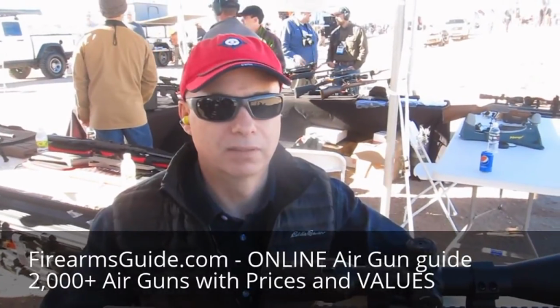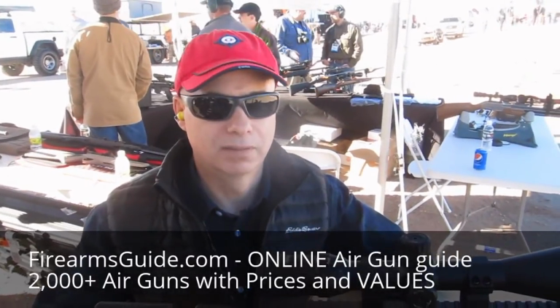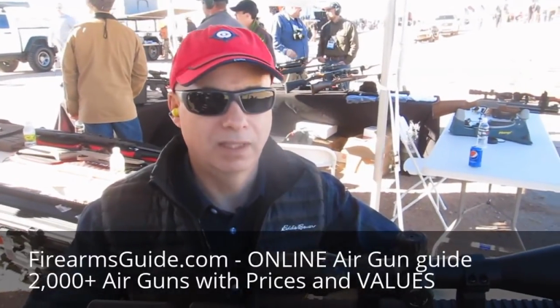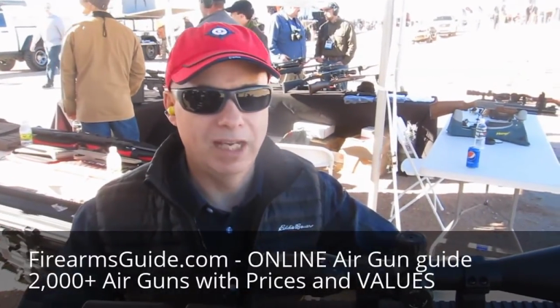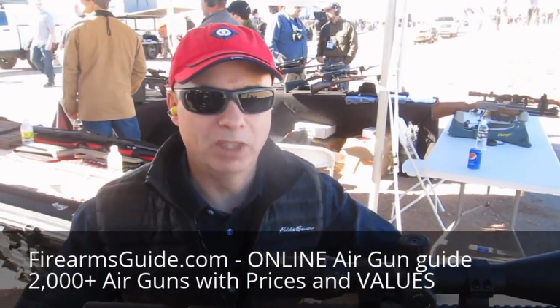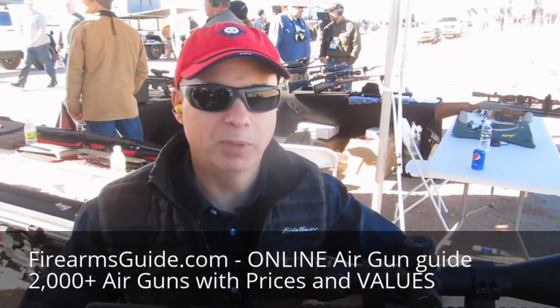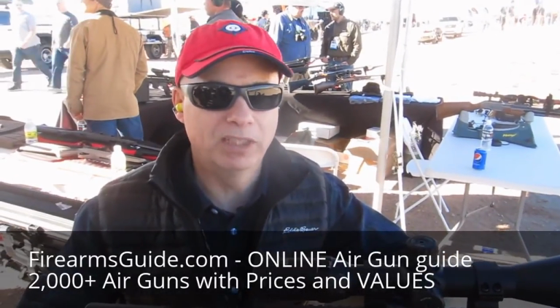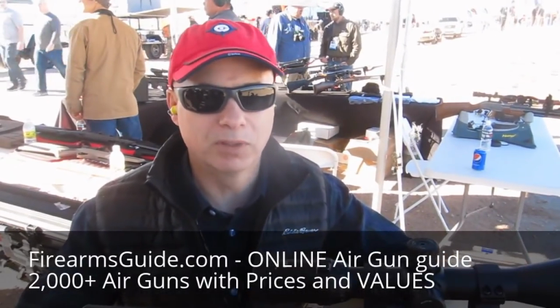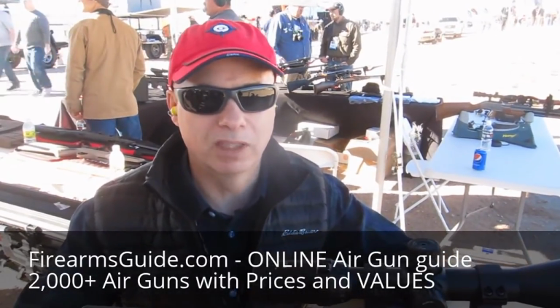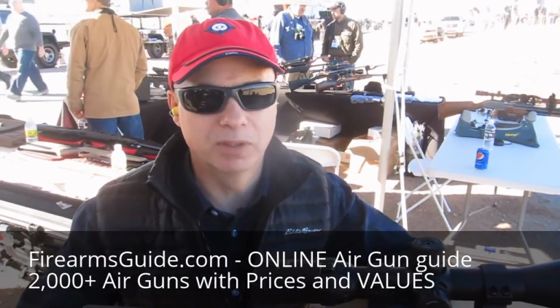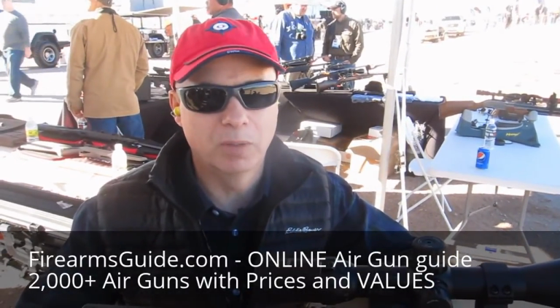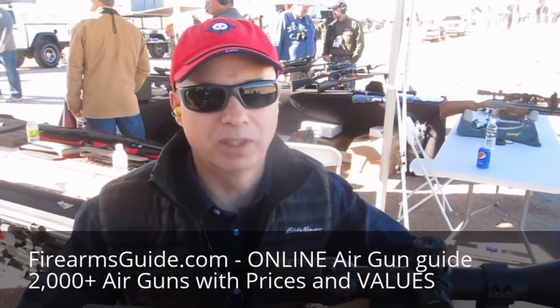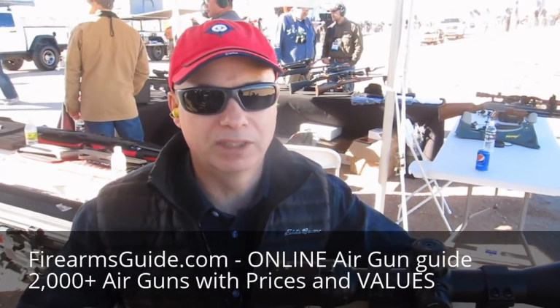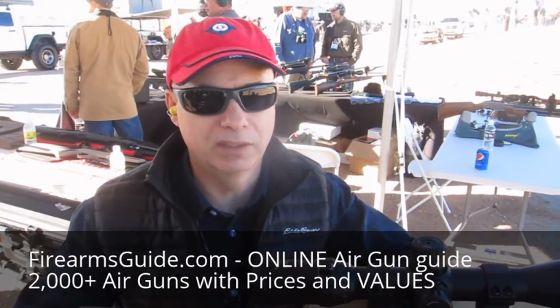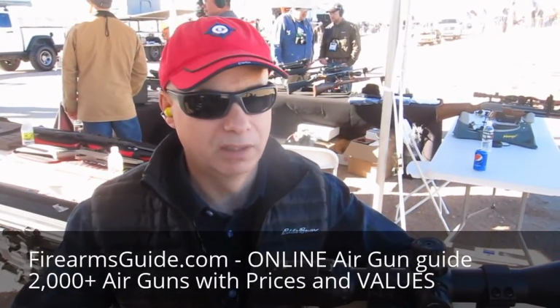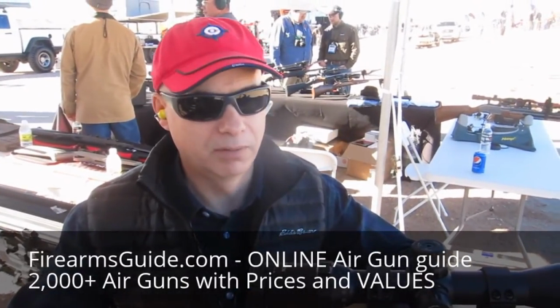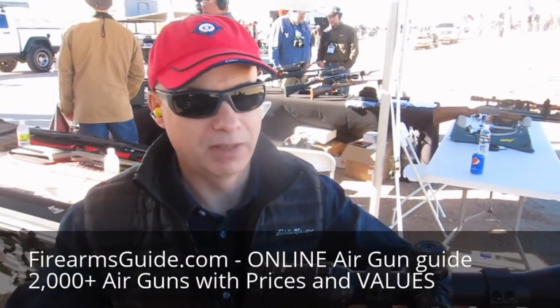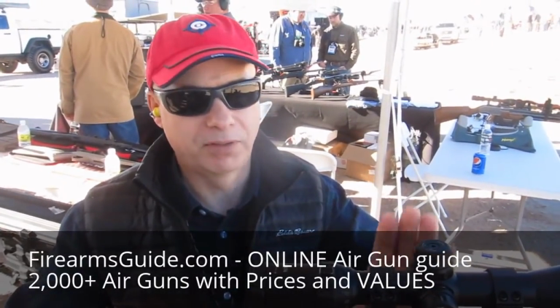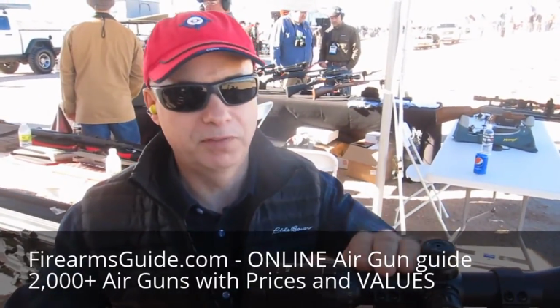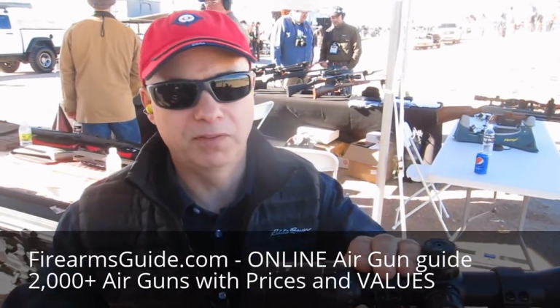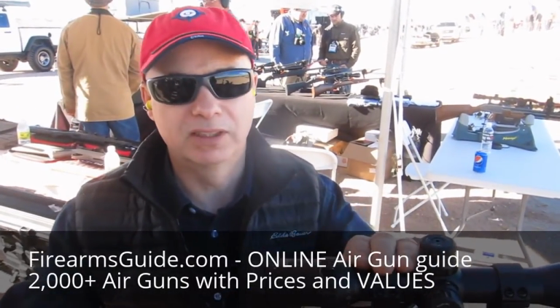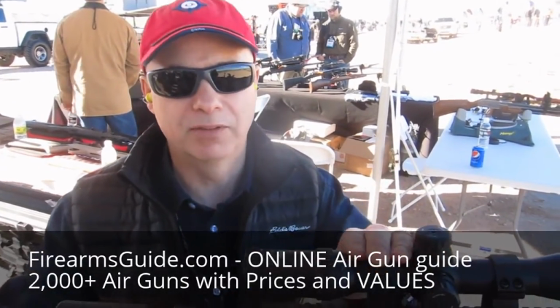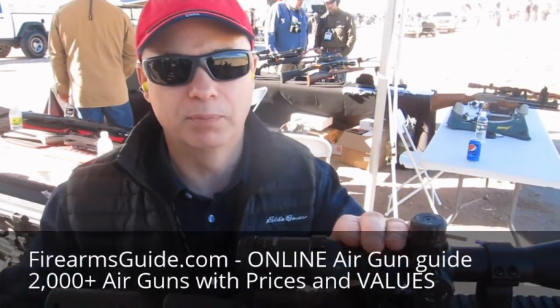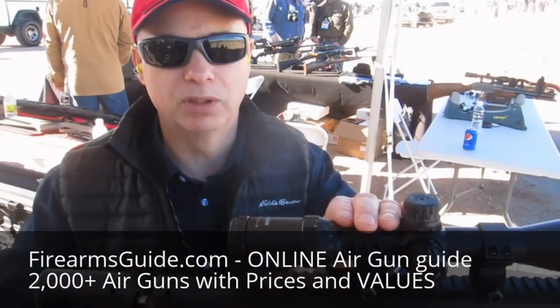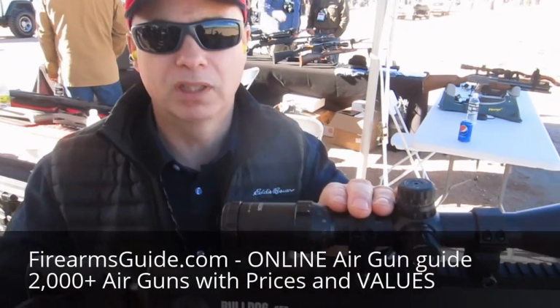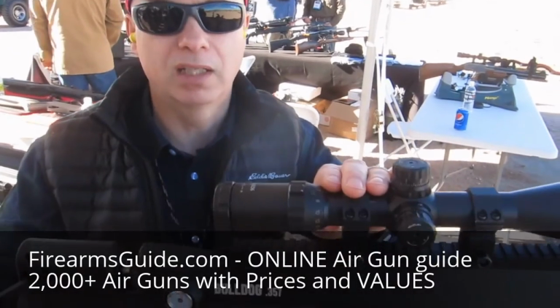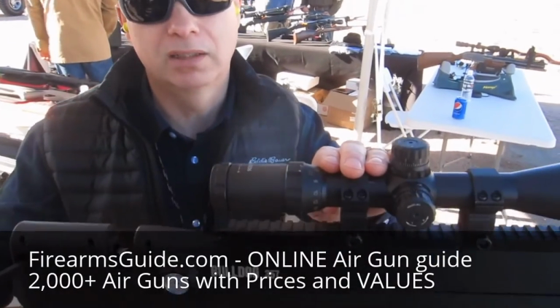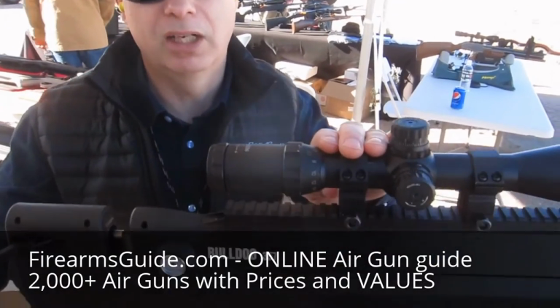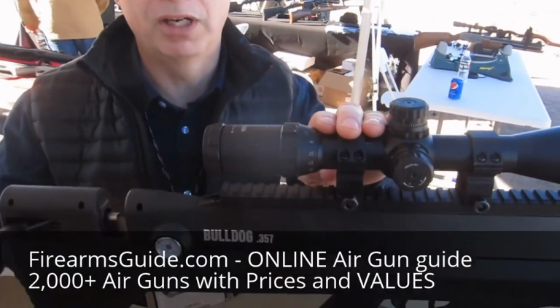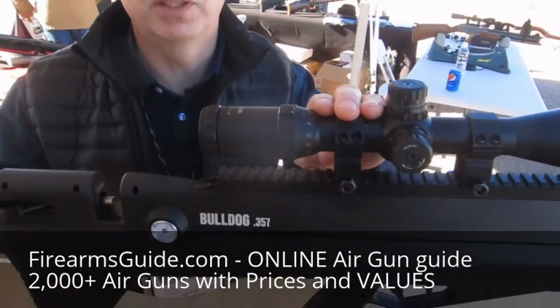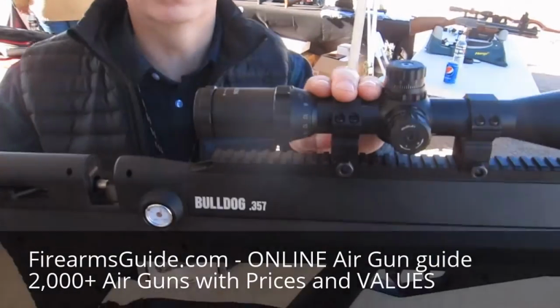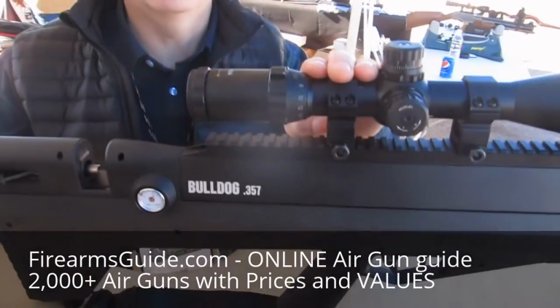Hi, I'm Russ Page from Brosnan Corporation. We have the .357 Bulldog Air Rifle here today.